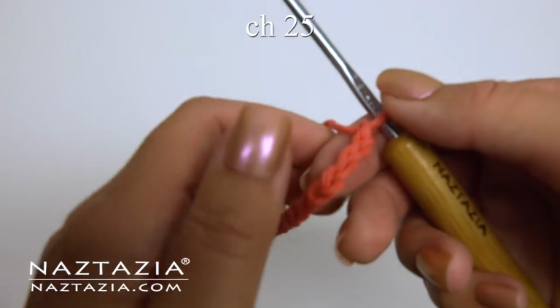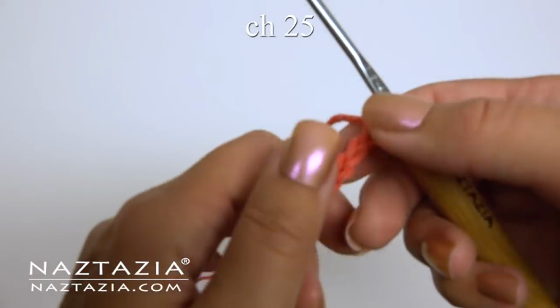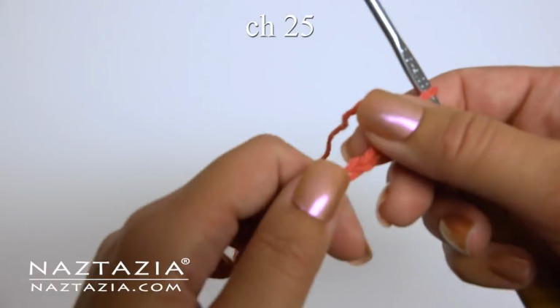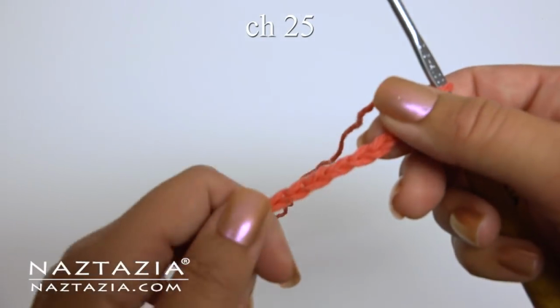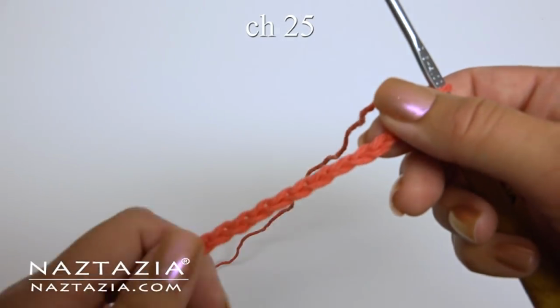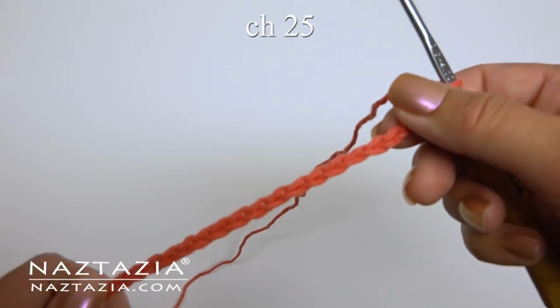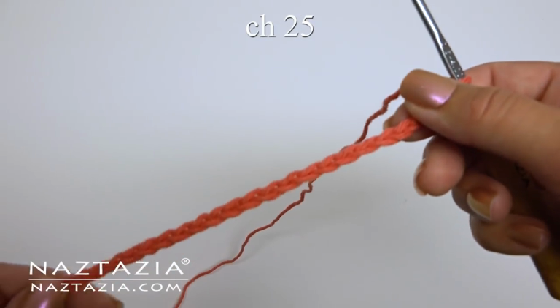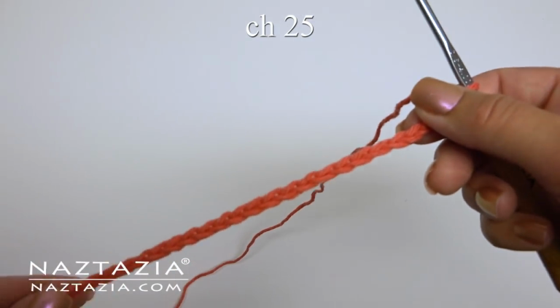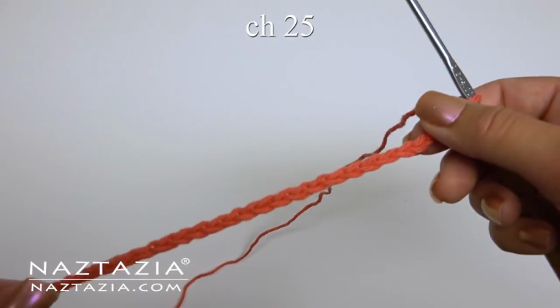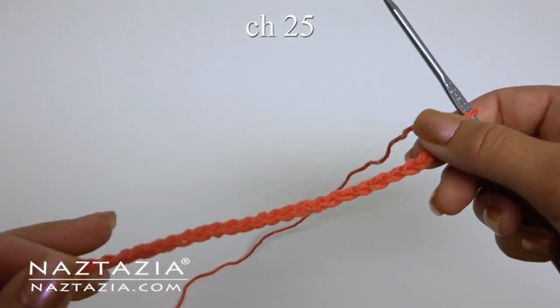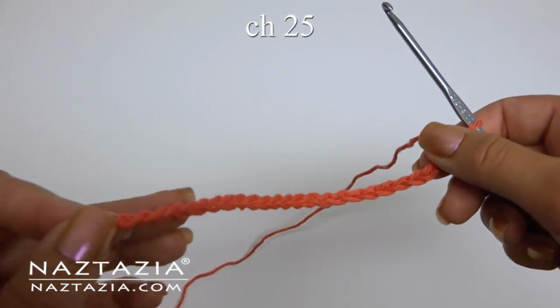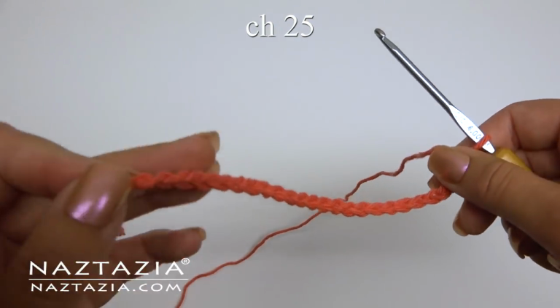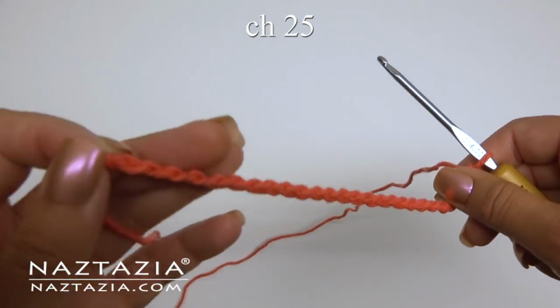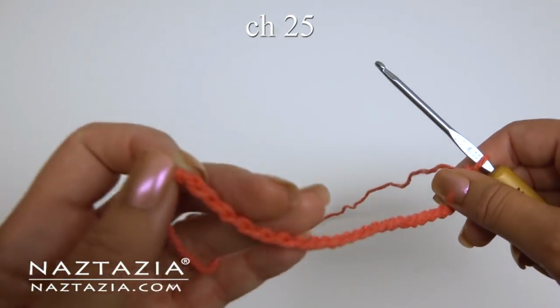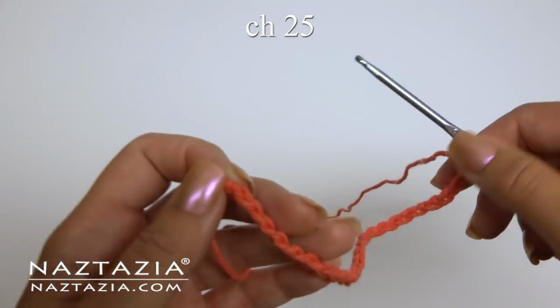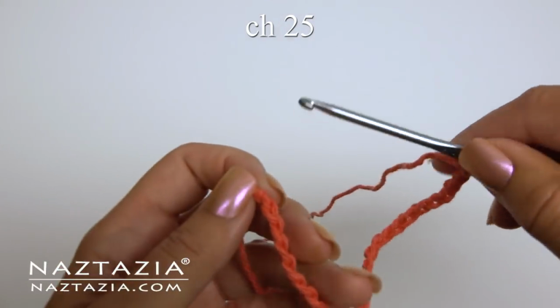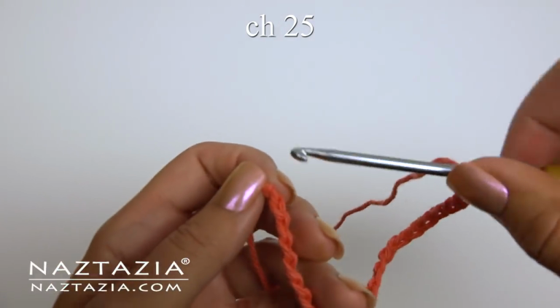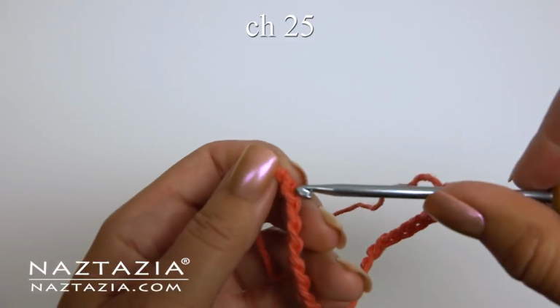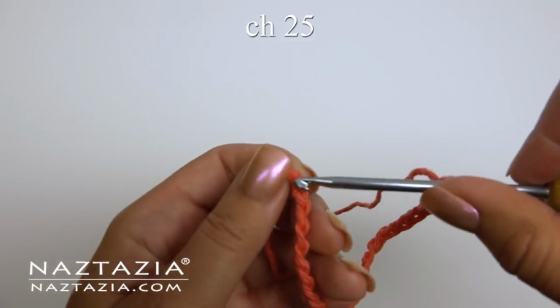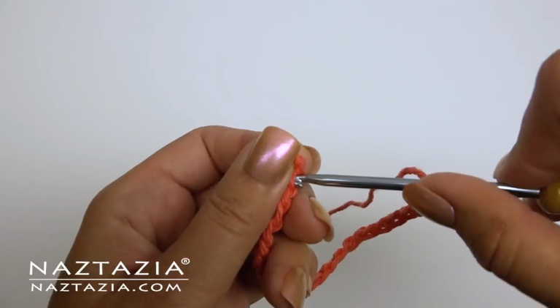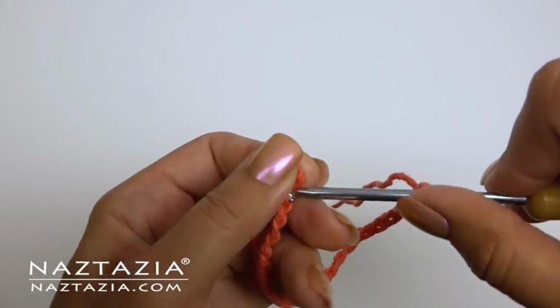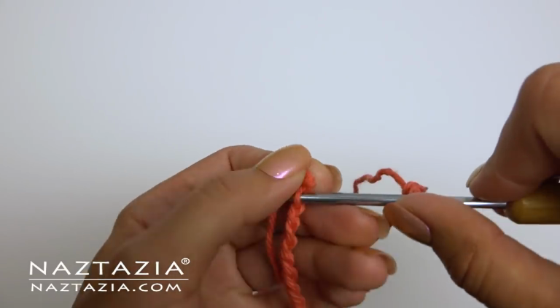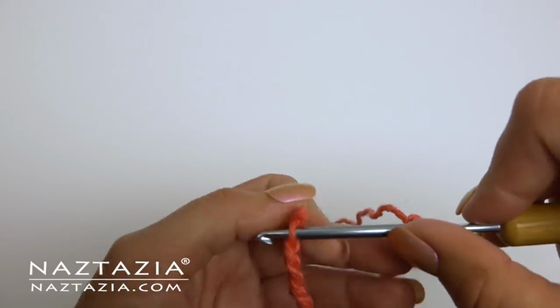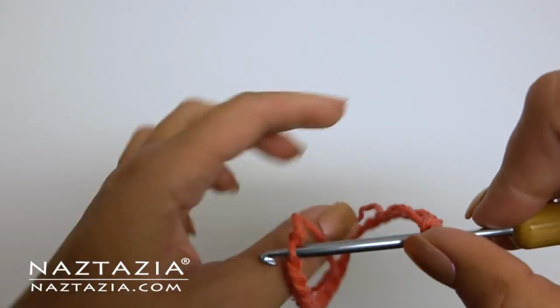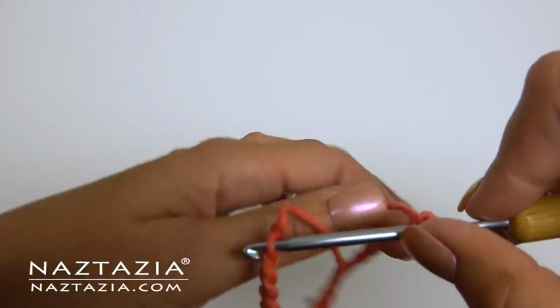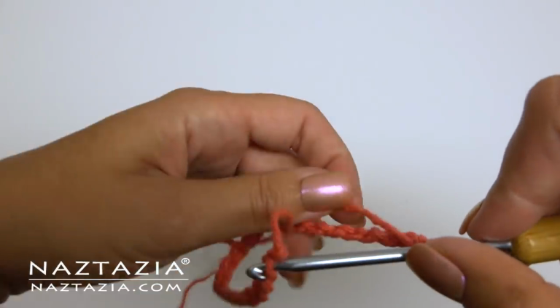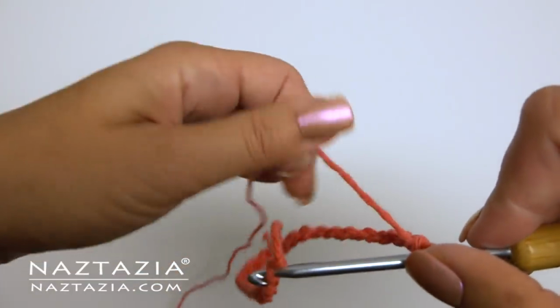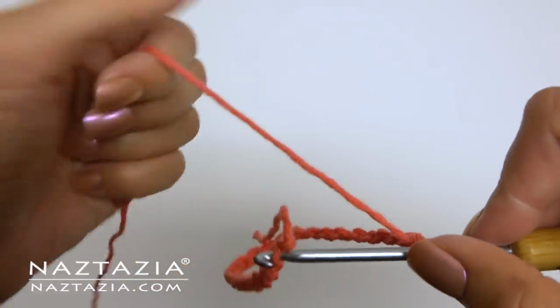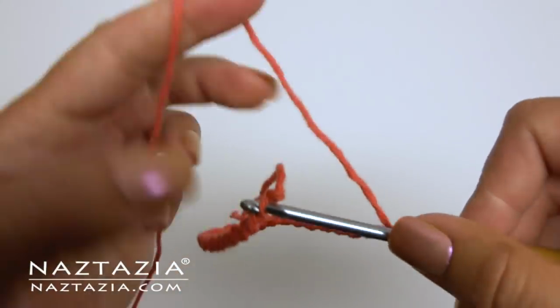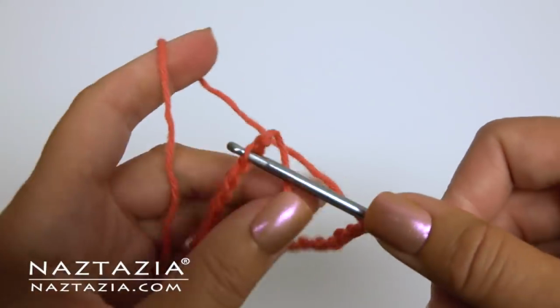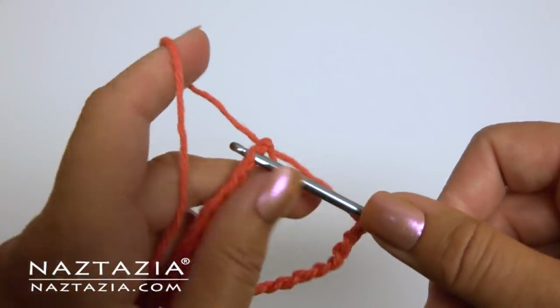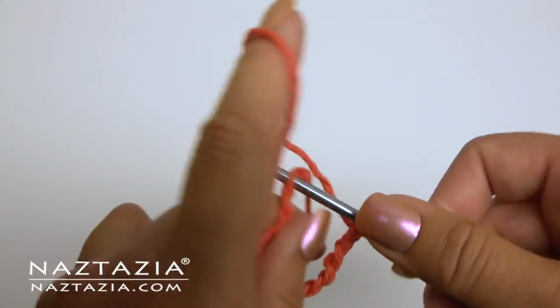To begin, chain 25. Slip stitch to the first chain to form a ring.